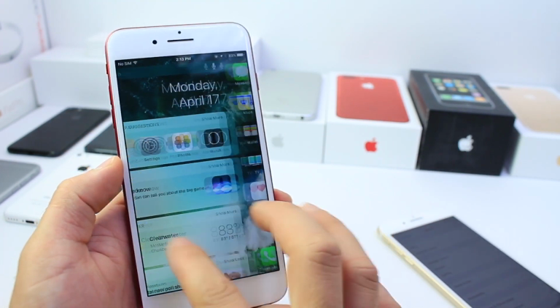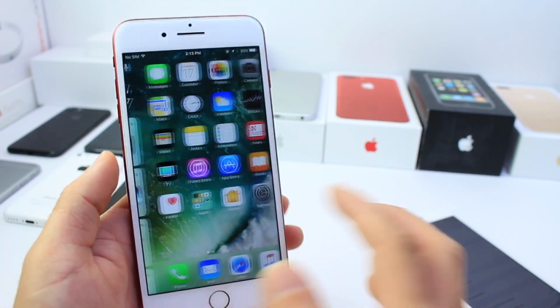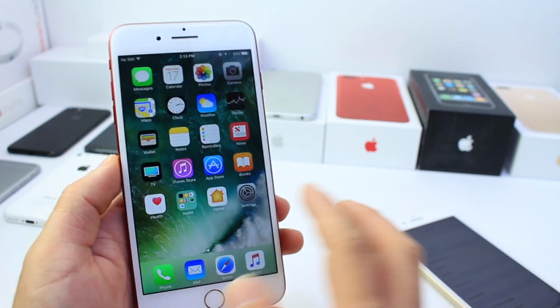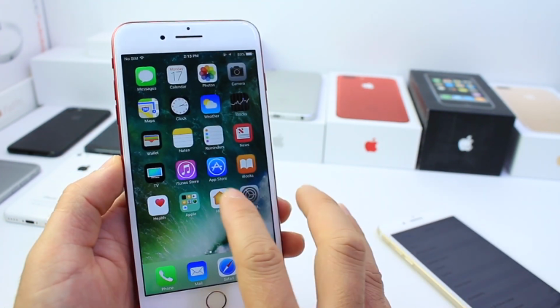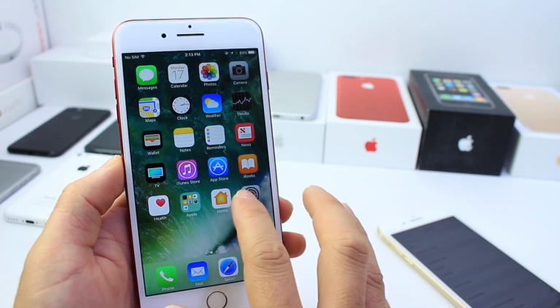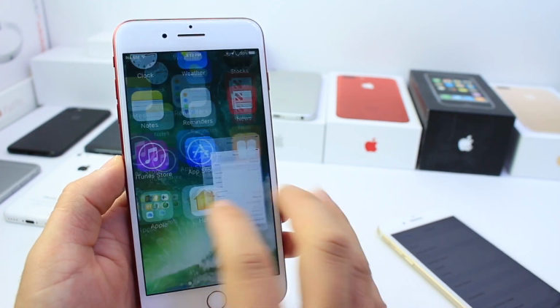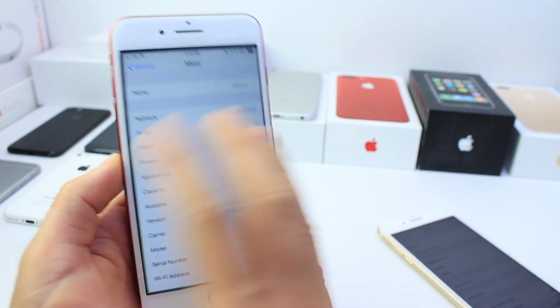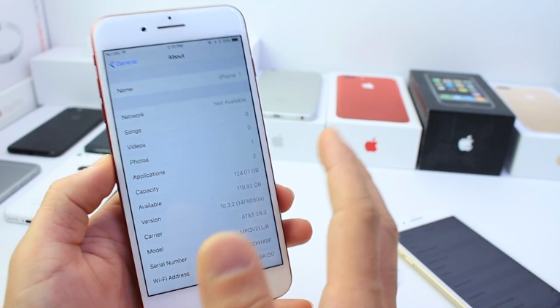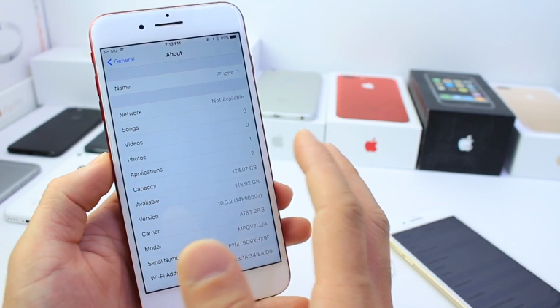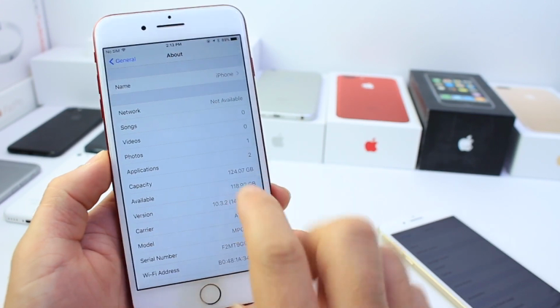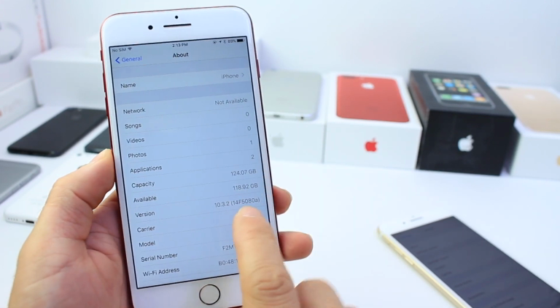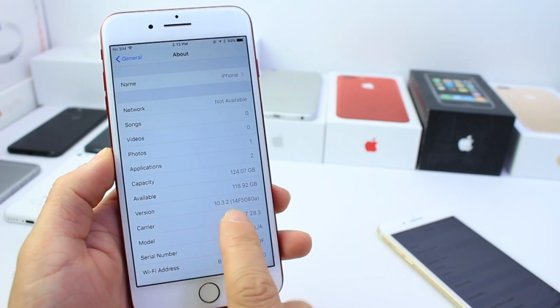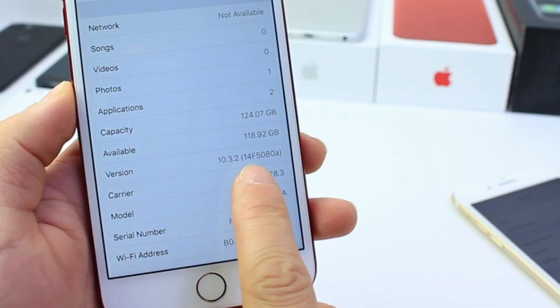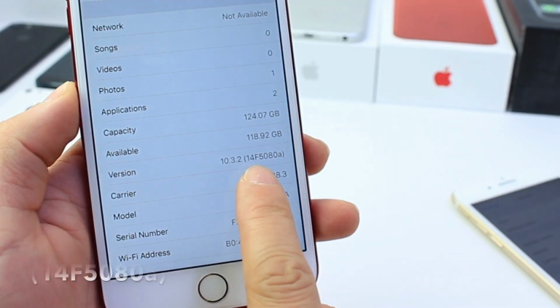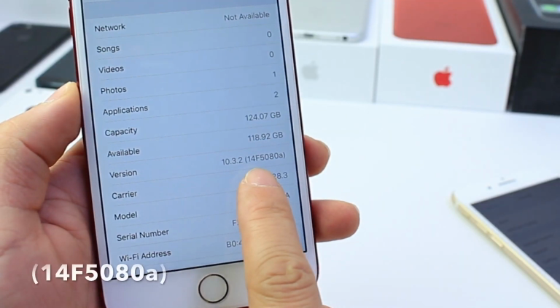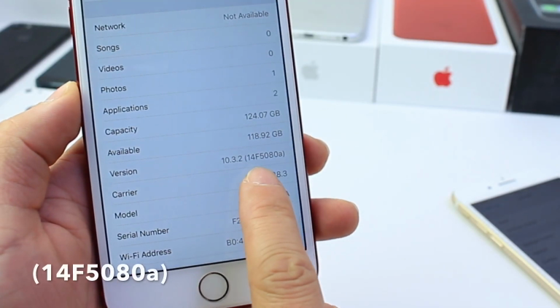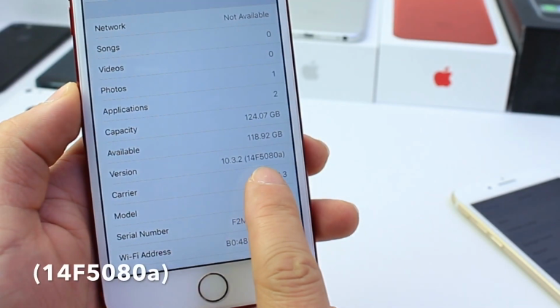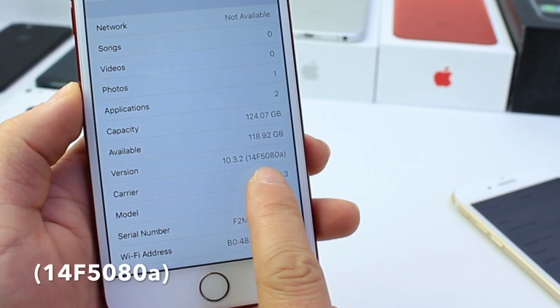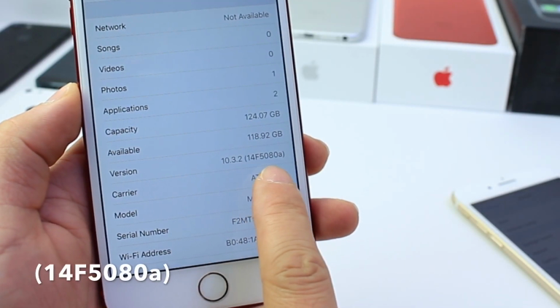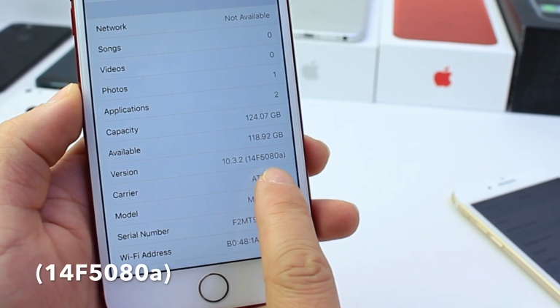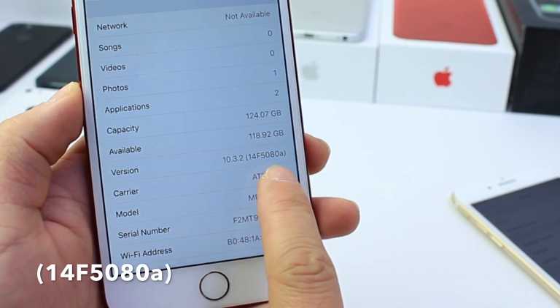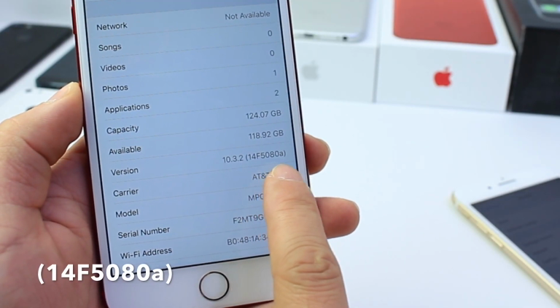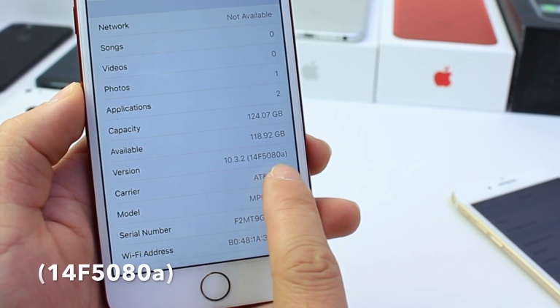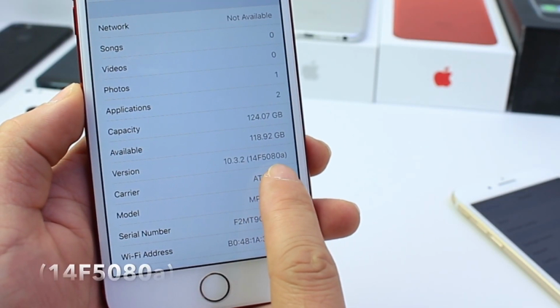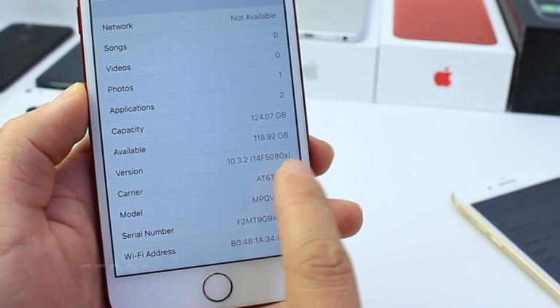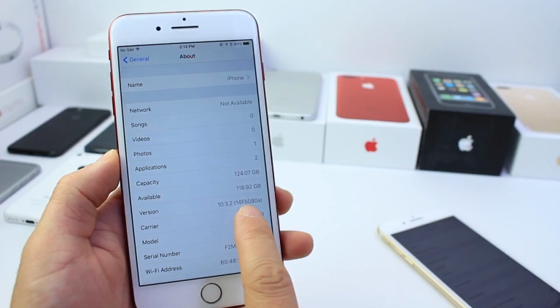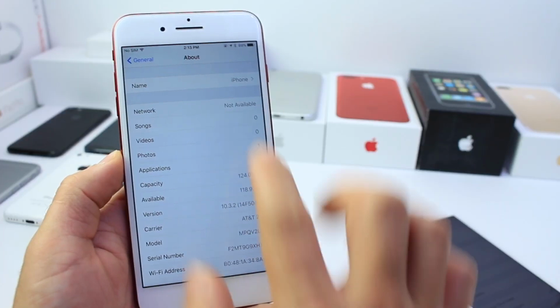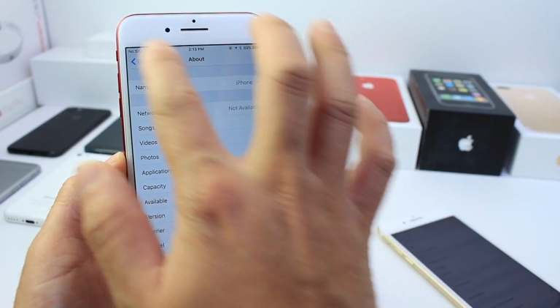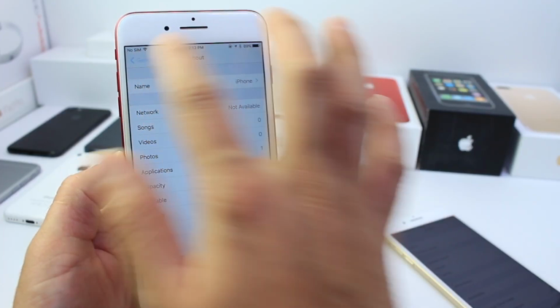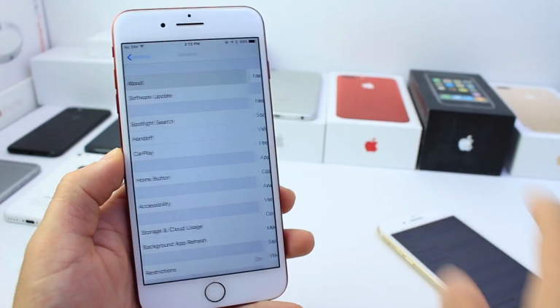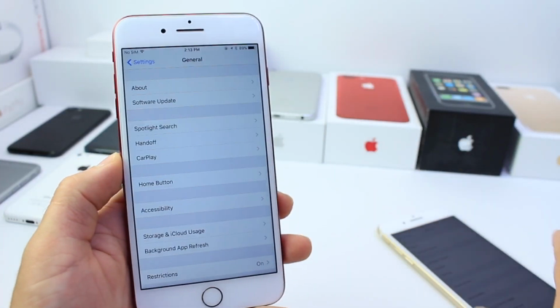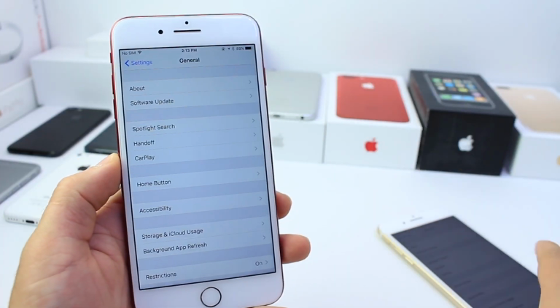The first thing I want to share with you guys is the build number — as usual, 14F5080A is the current build number.